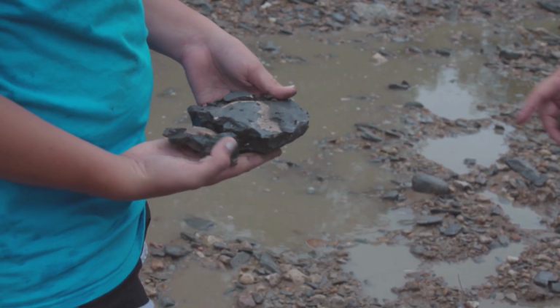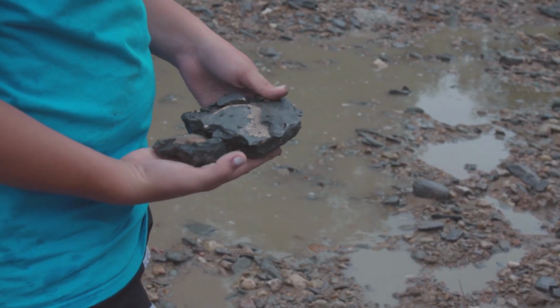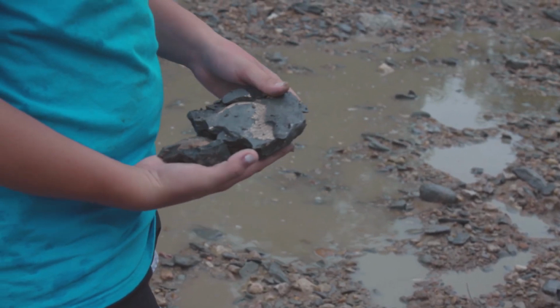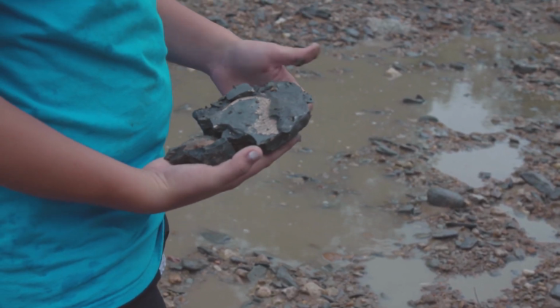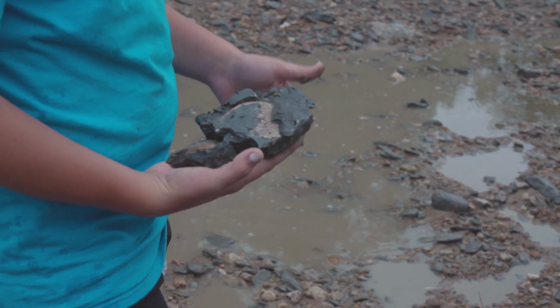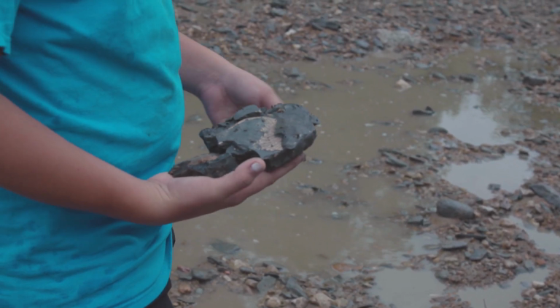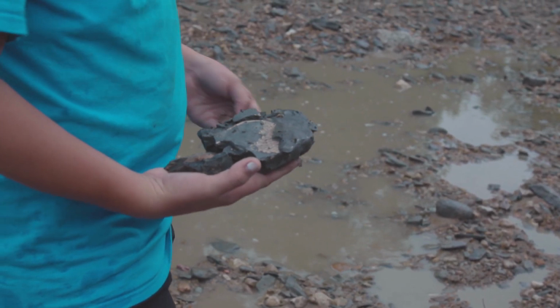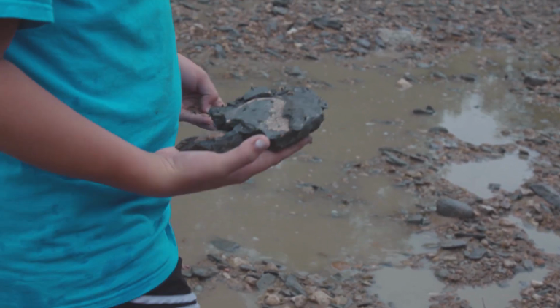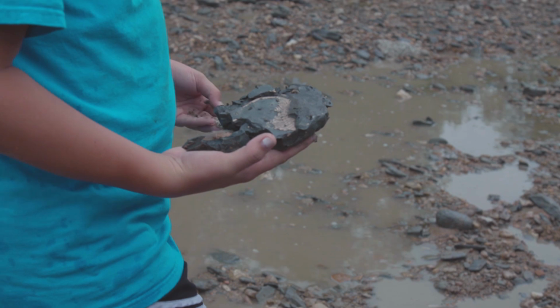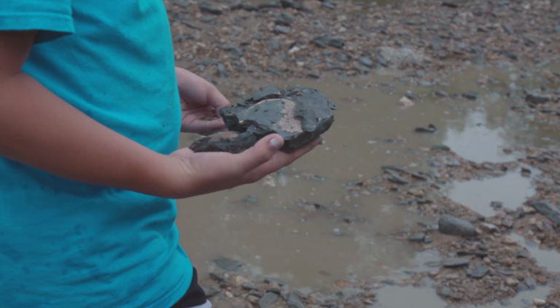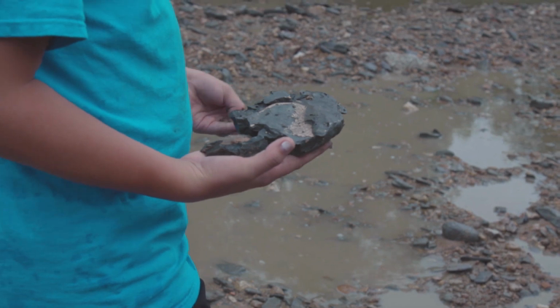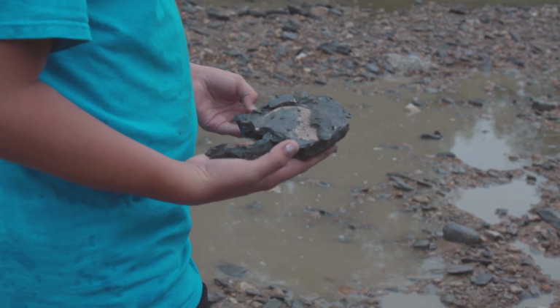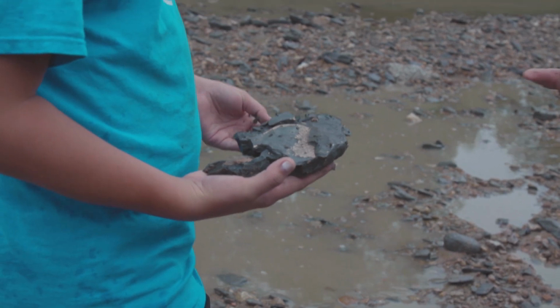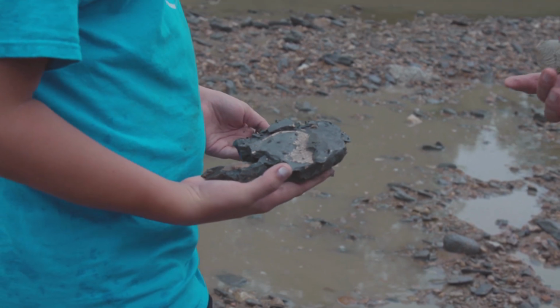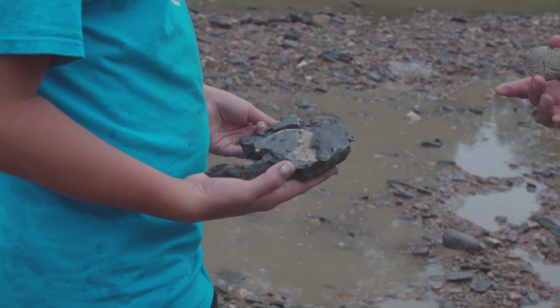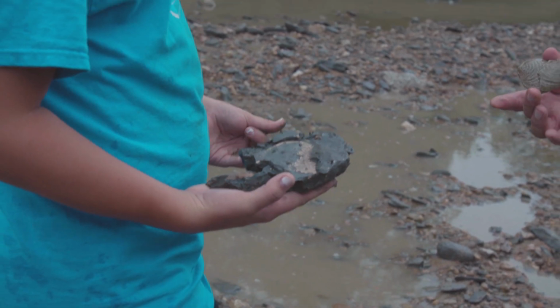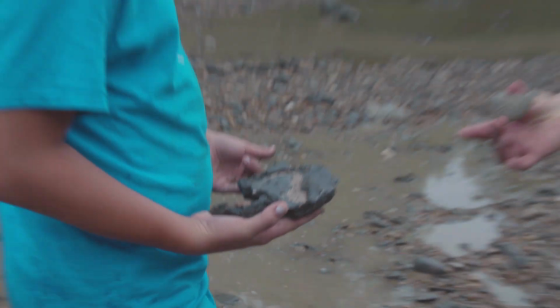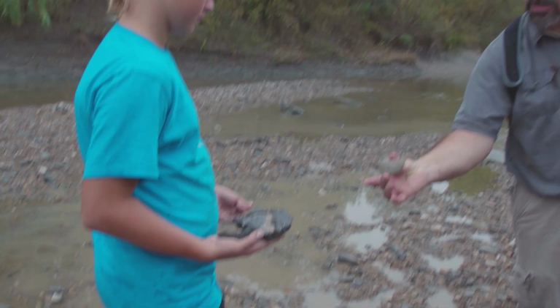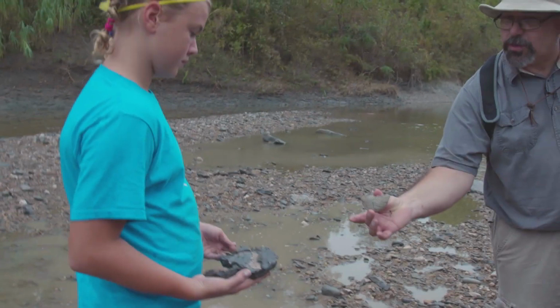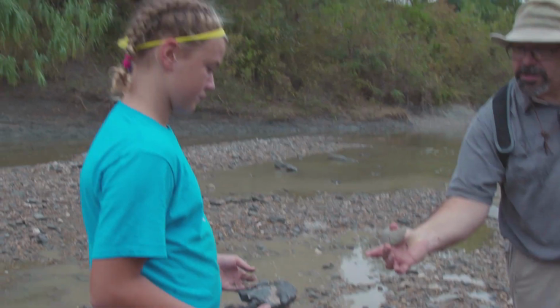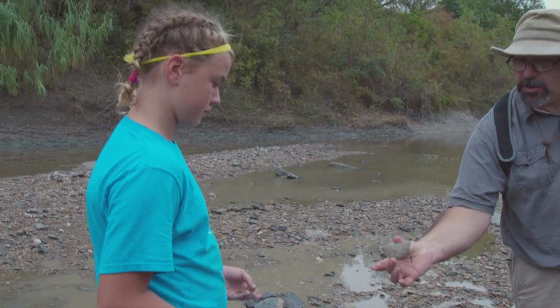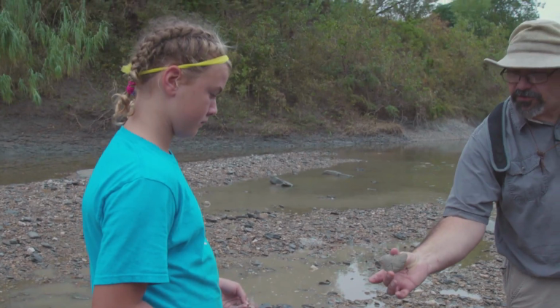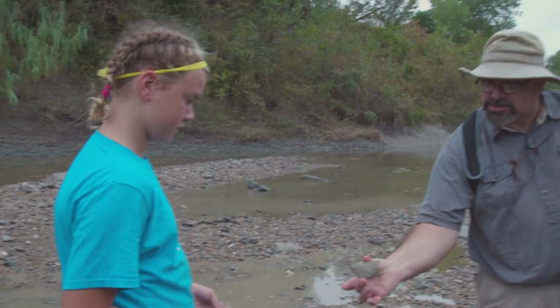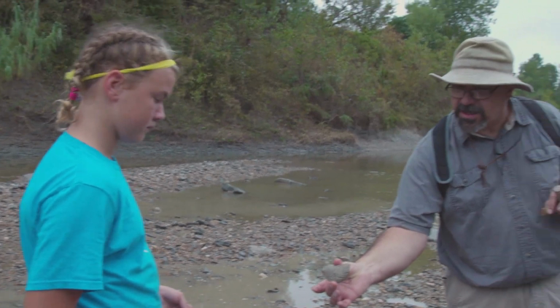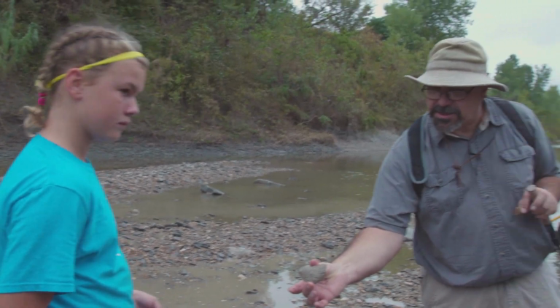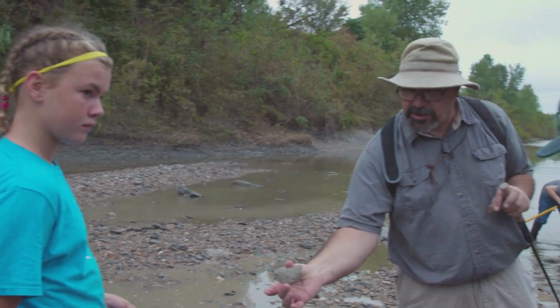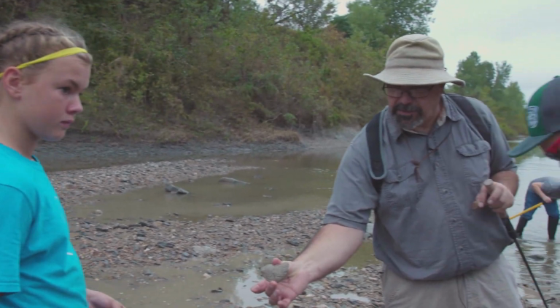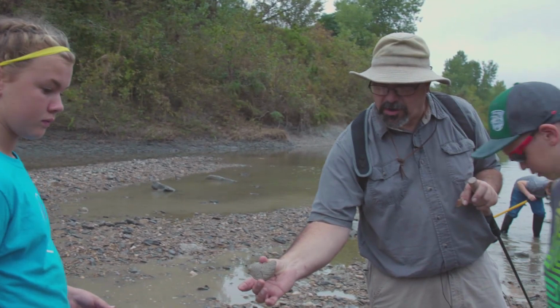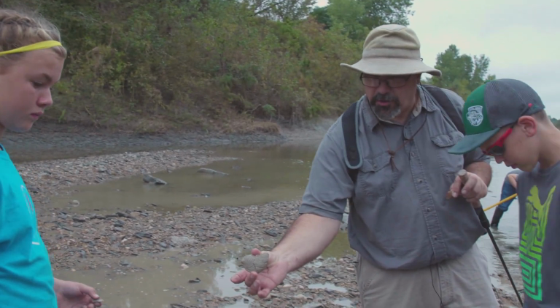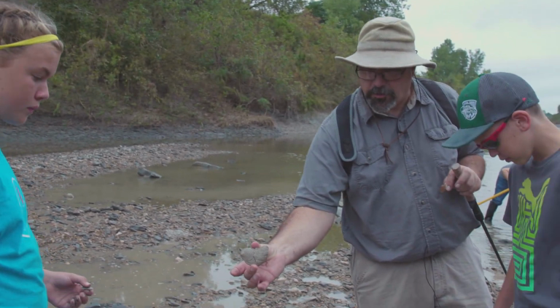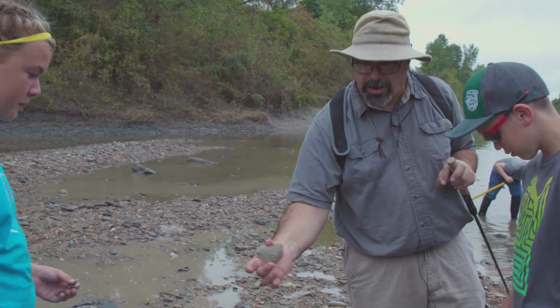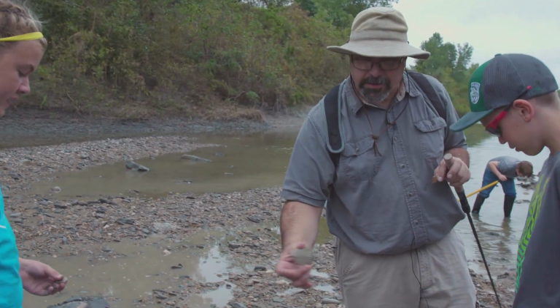That's the shell that makes up the riverbed, but this is the same species right here fossilized in a little bit harder rock.